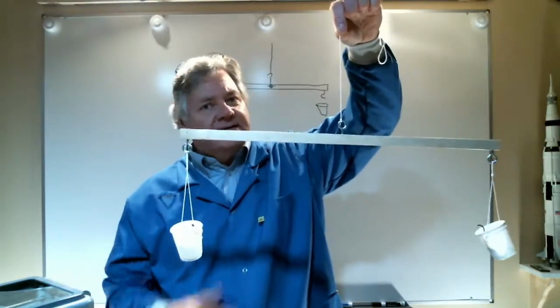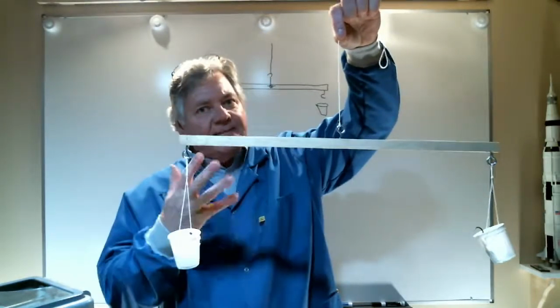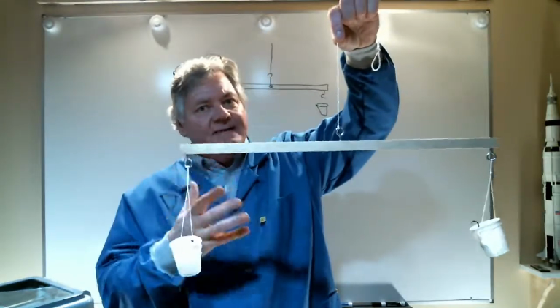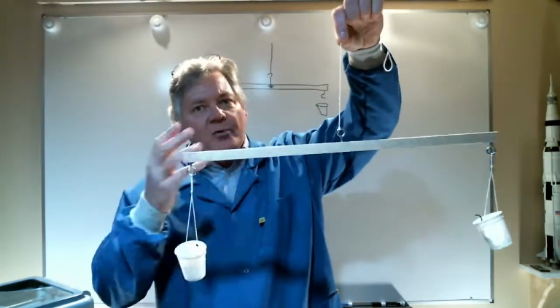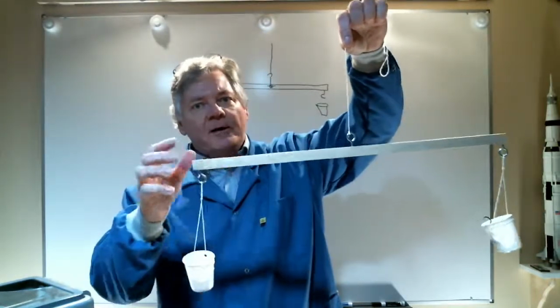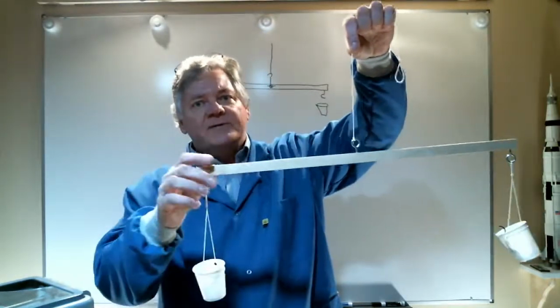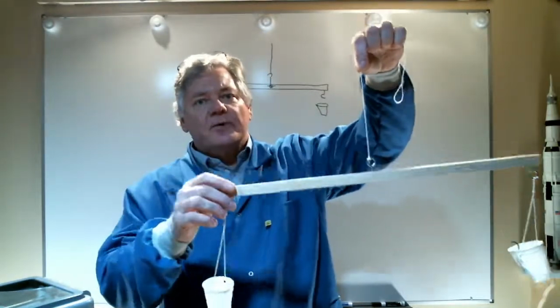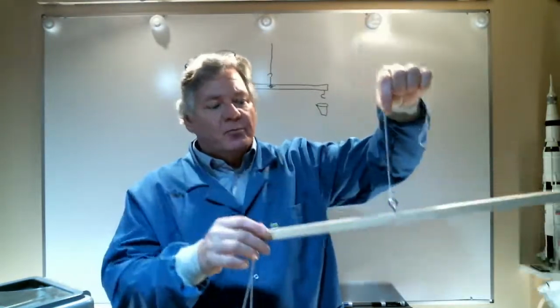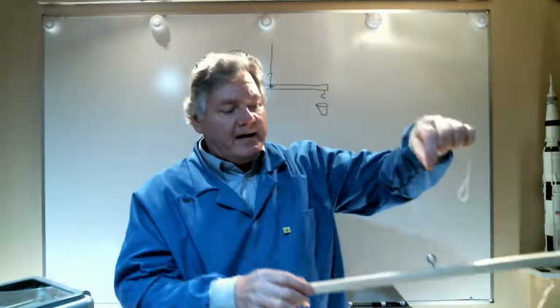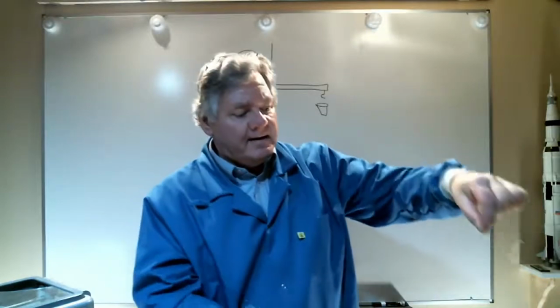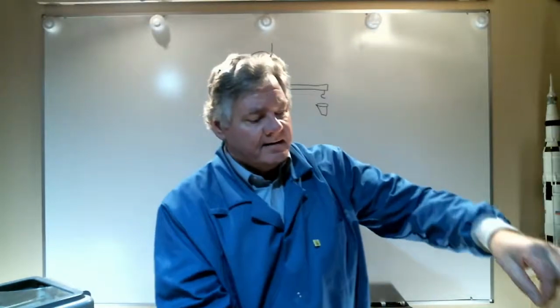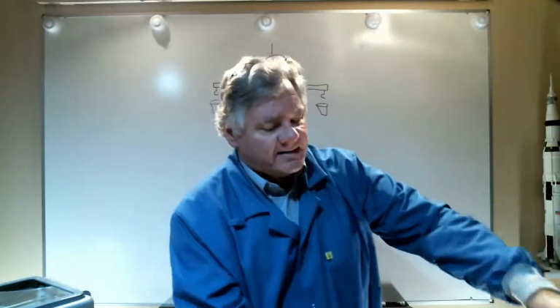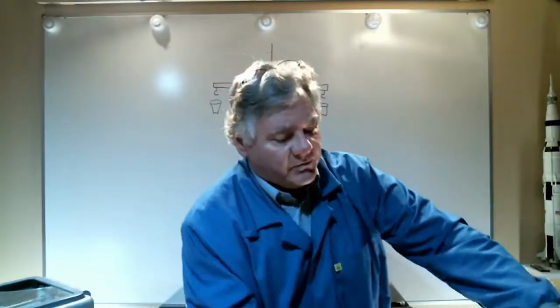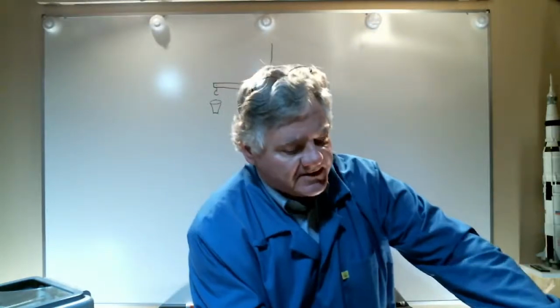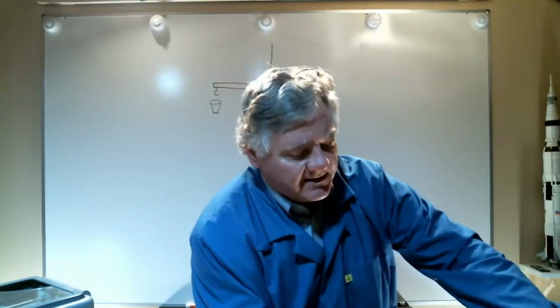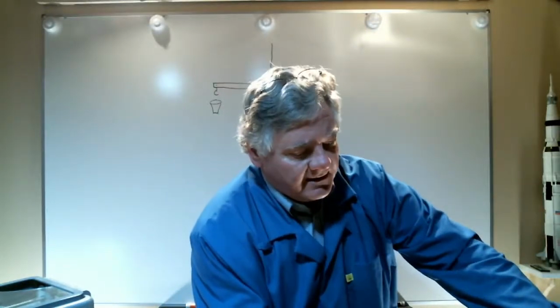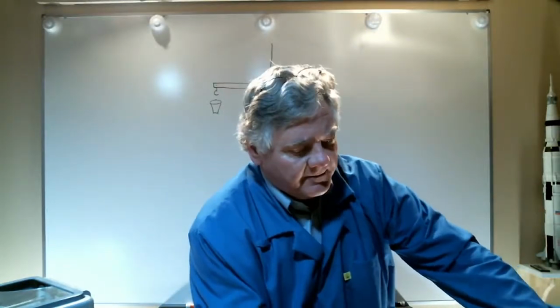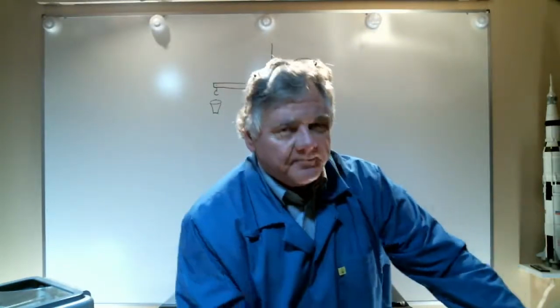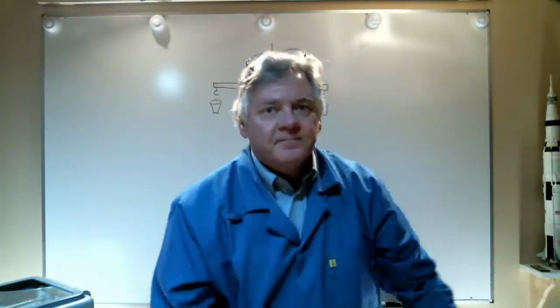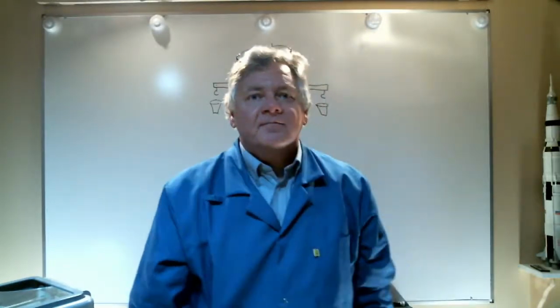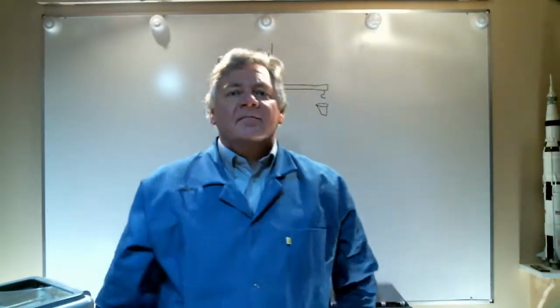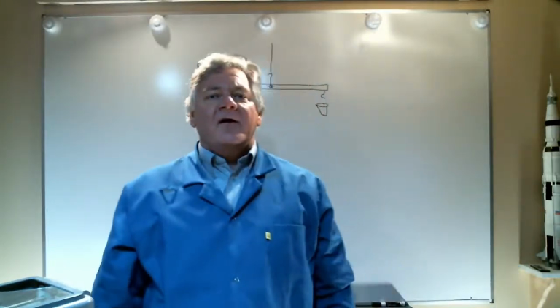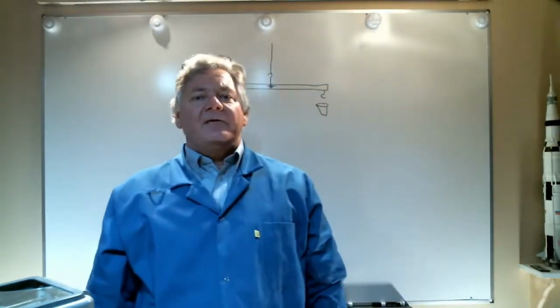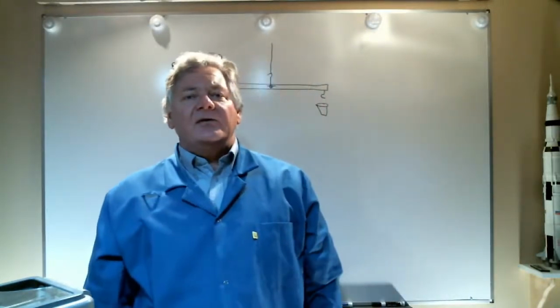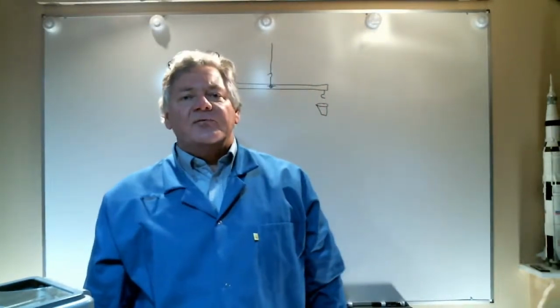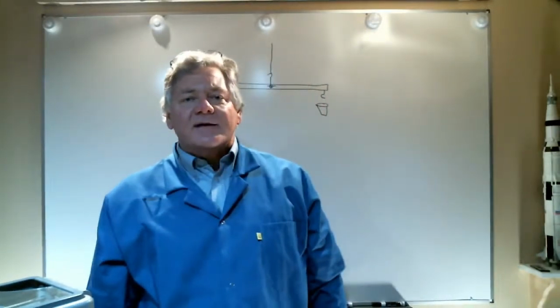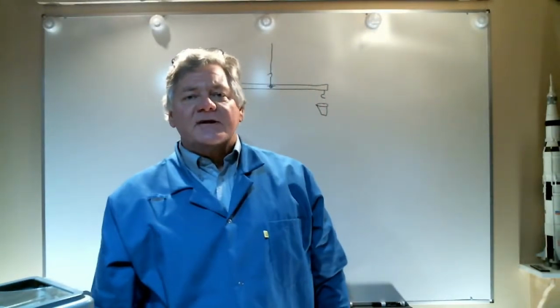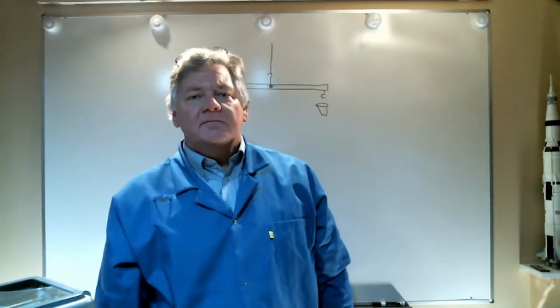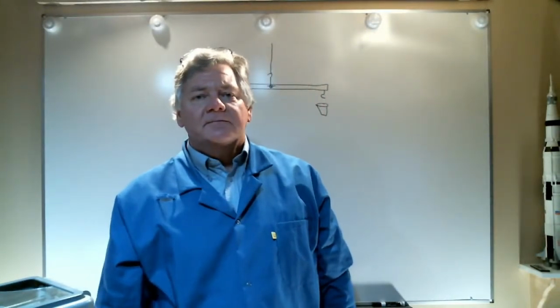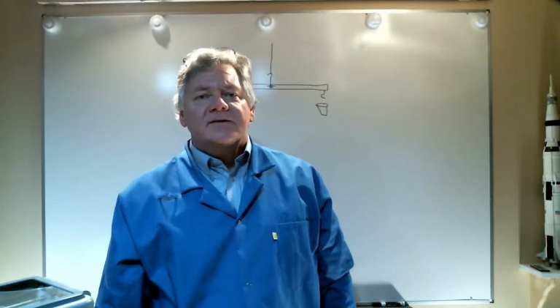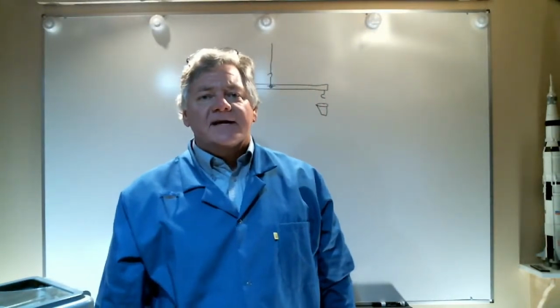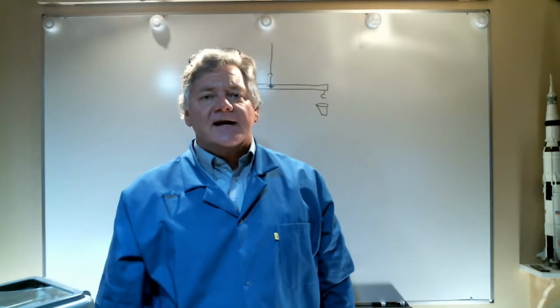I can actually make some pretty fine measurements with a device like this. It seems simple, but it's a real good way to measure forces. That'll do it for this episode — I'll see you next time.